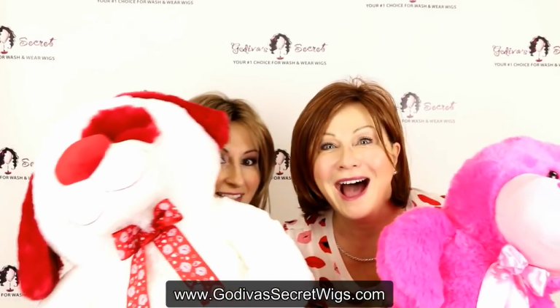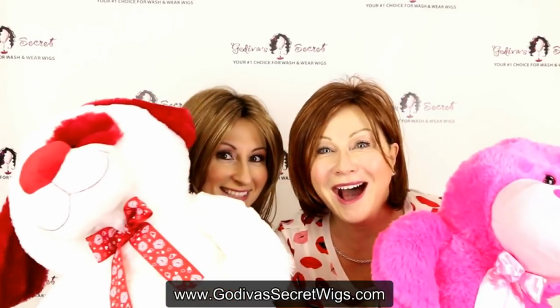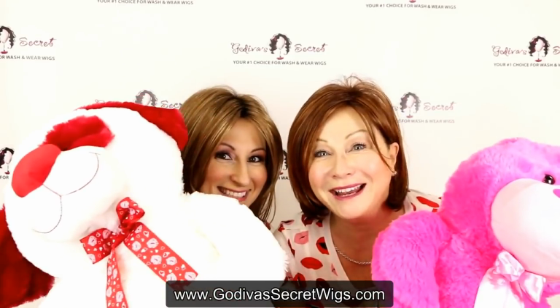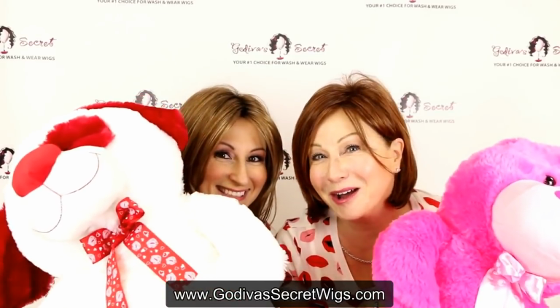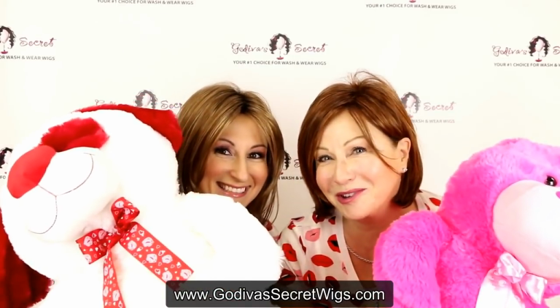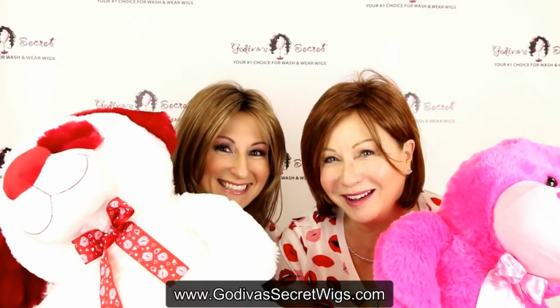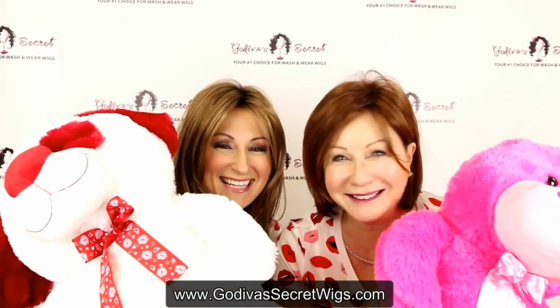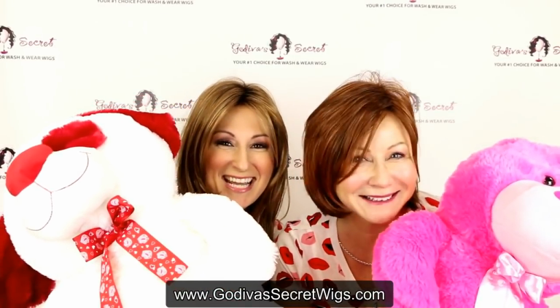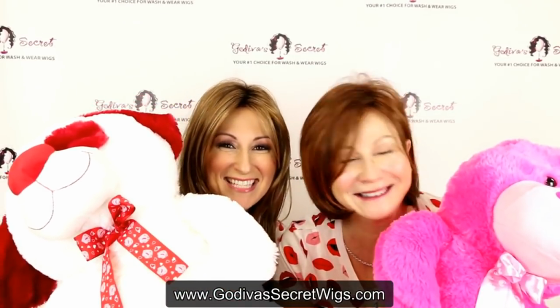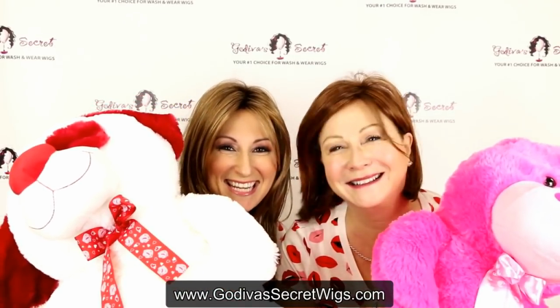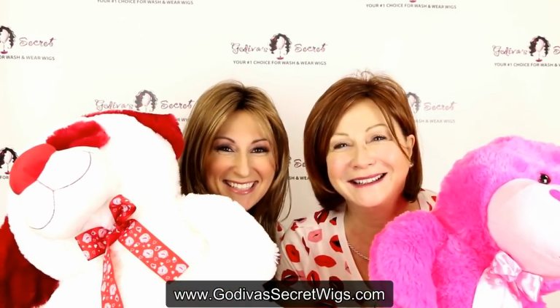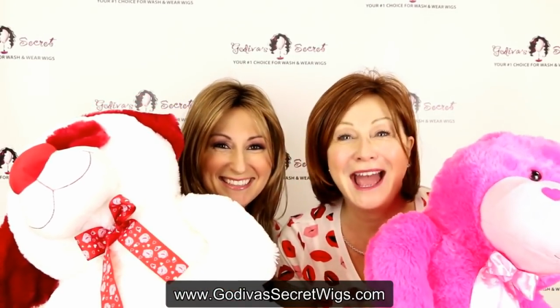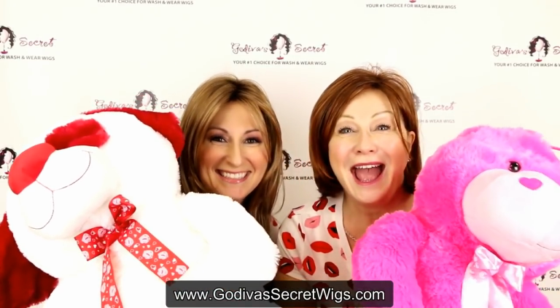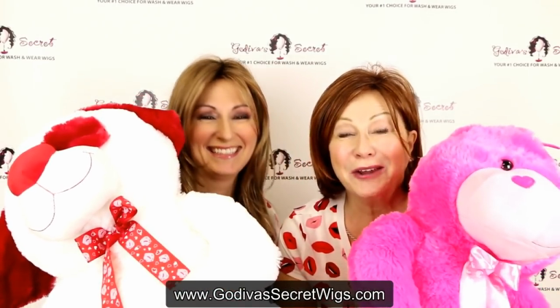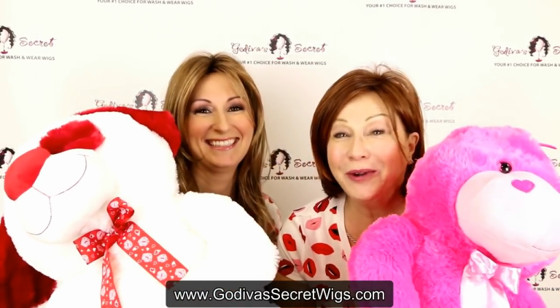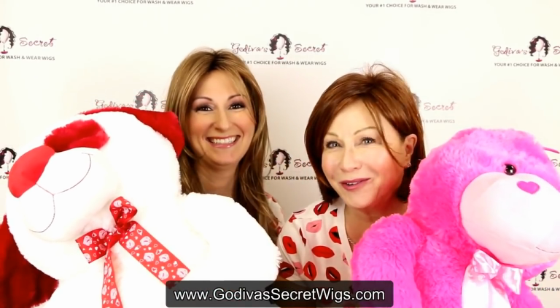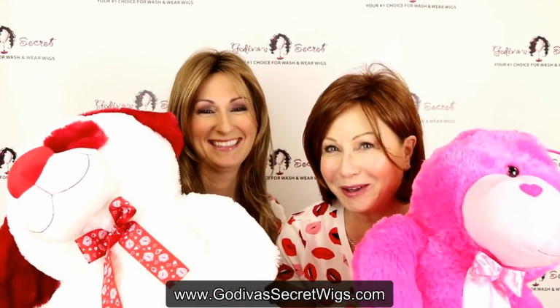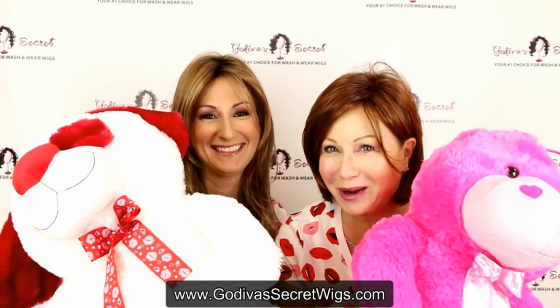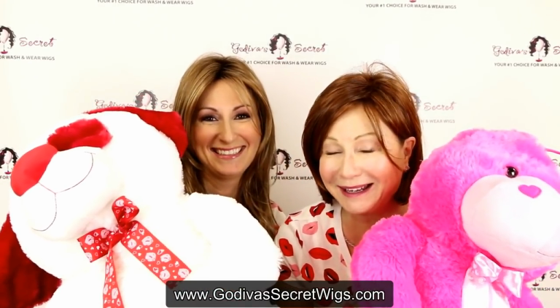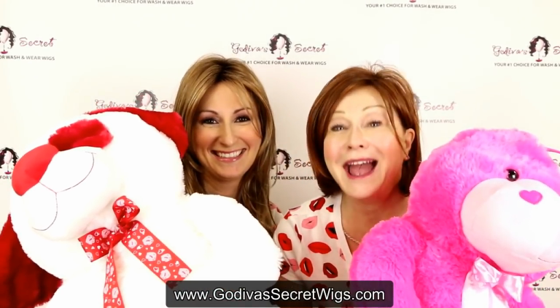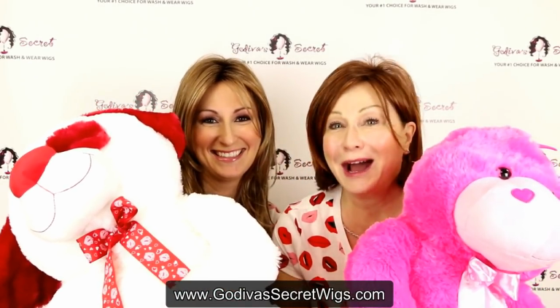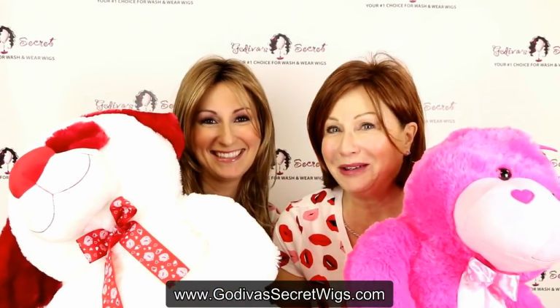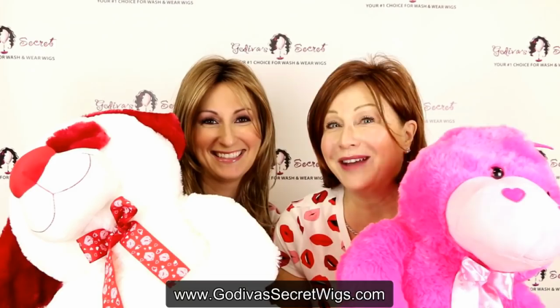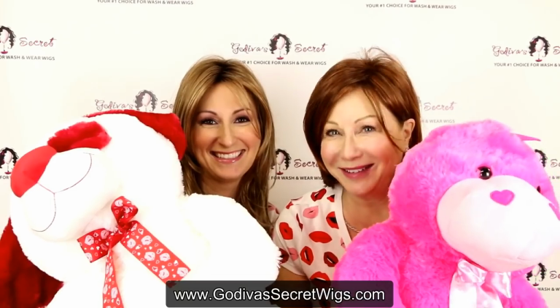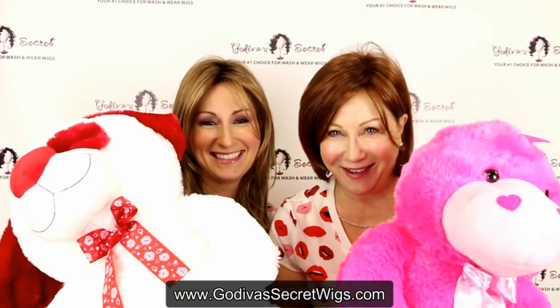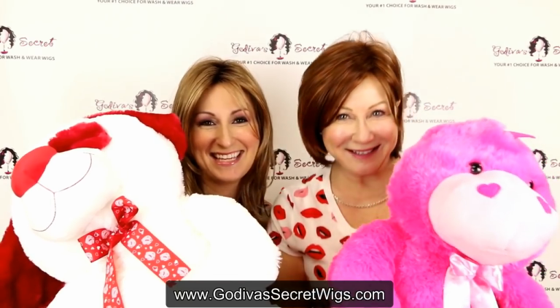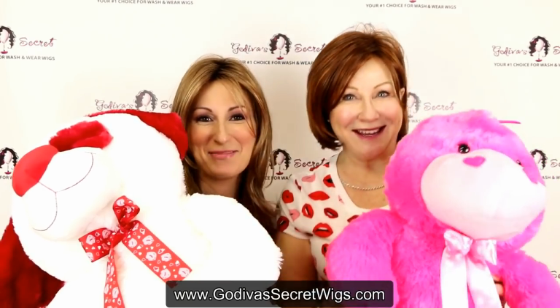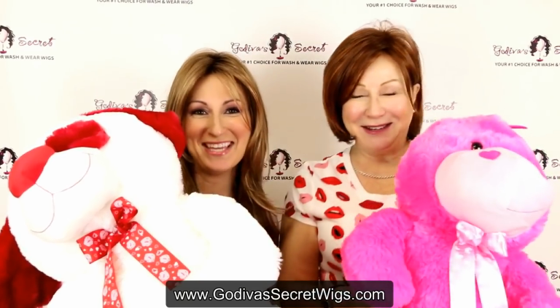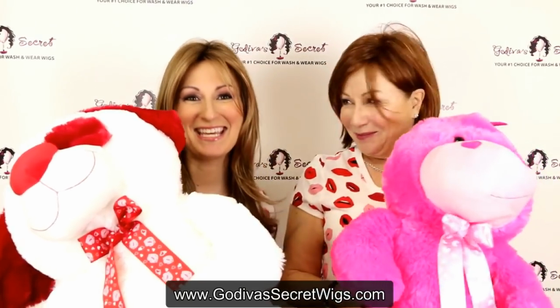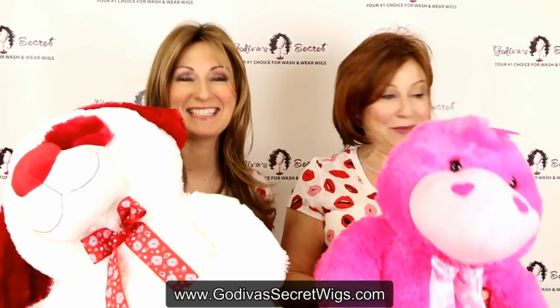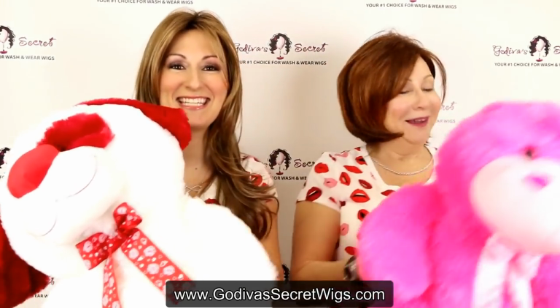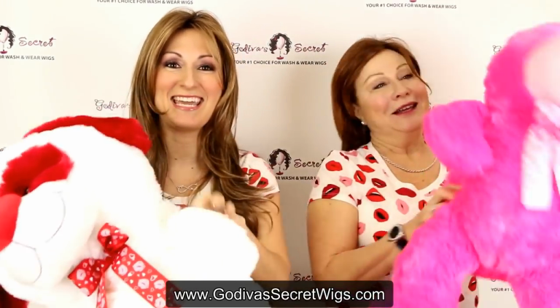Hi, I'm Rochelle, and I'm Danielle, and we are celebrating Happy Valentine's Day. Happy Valentine's Day.